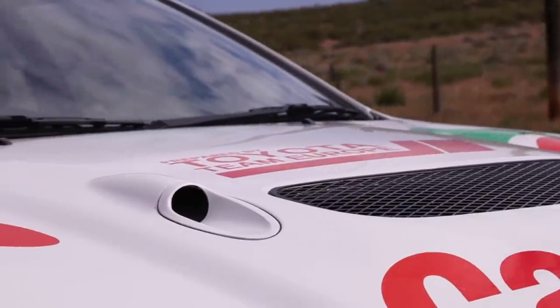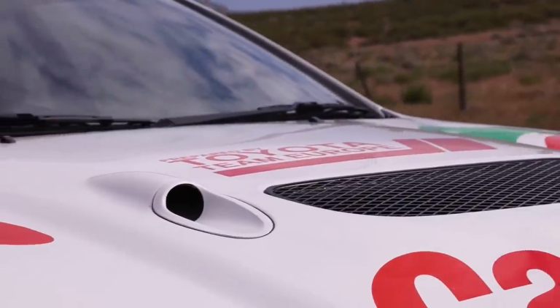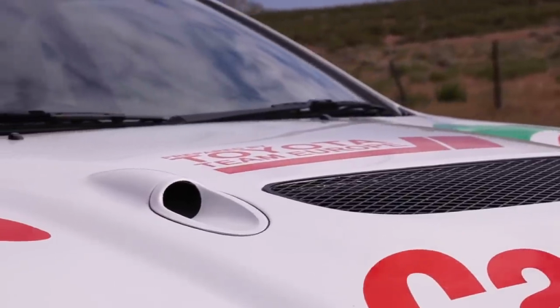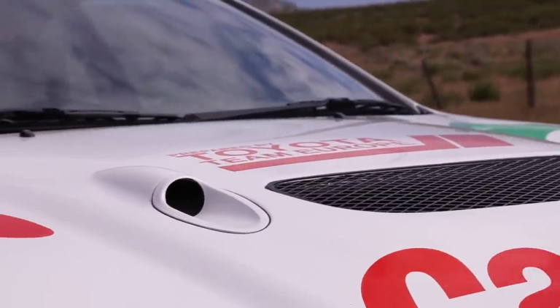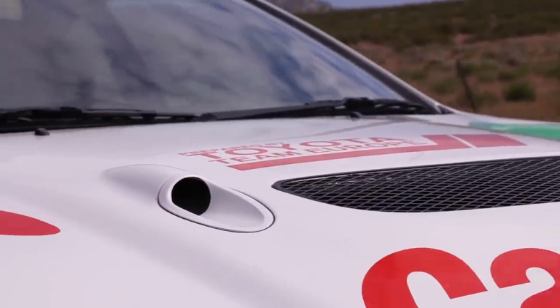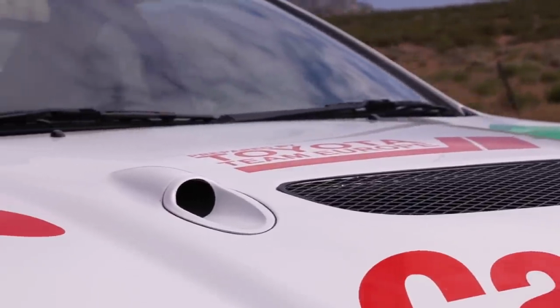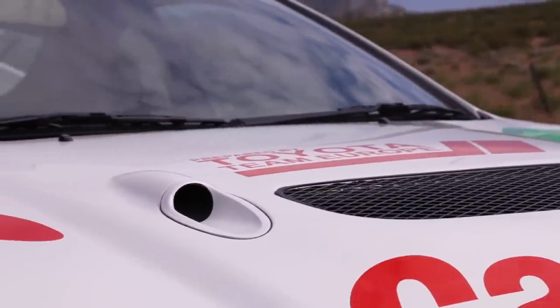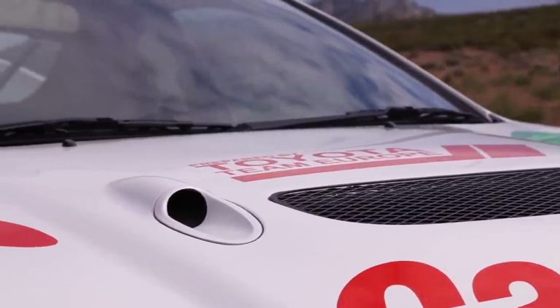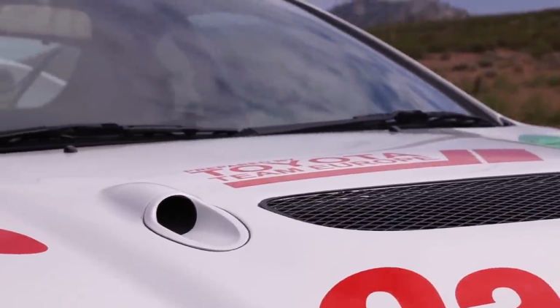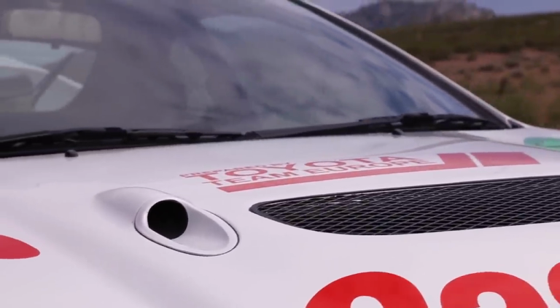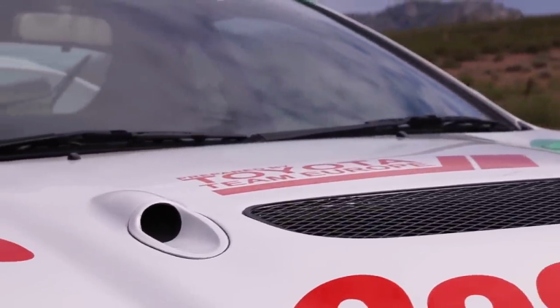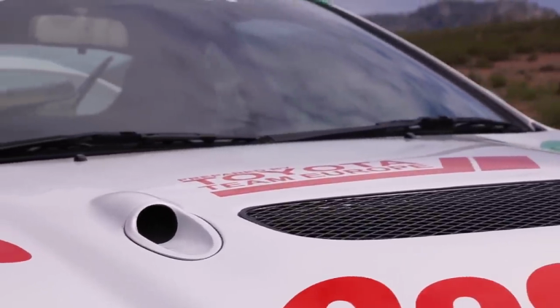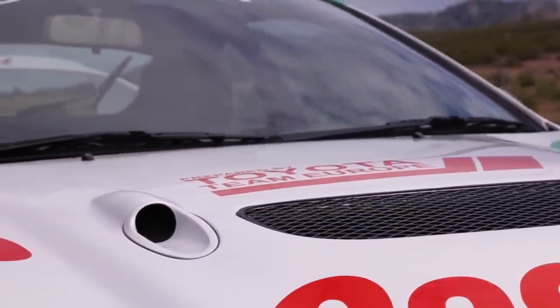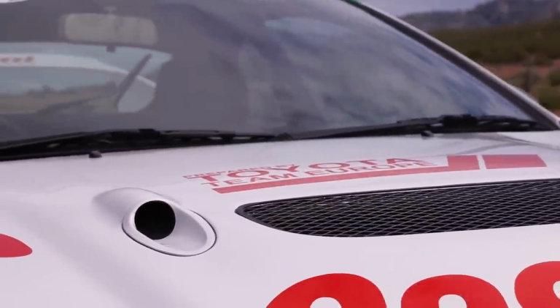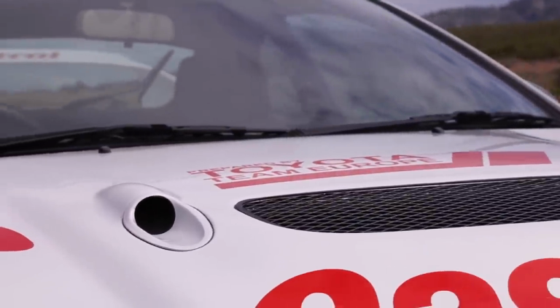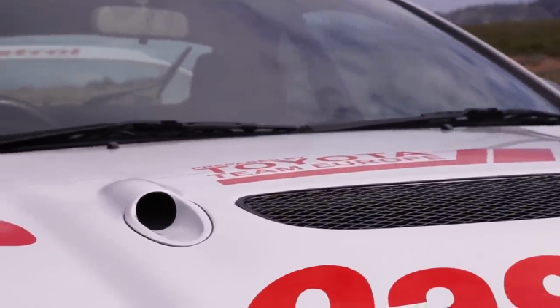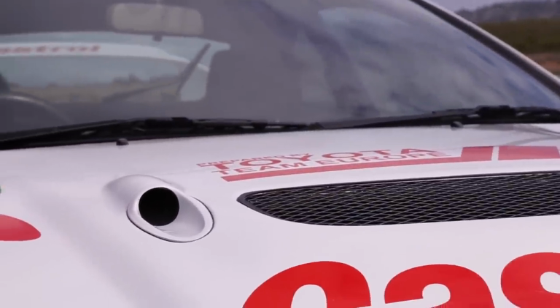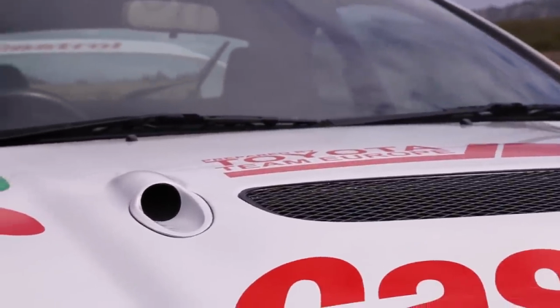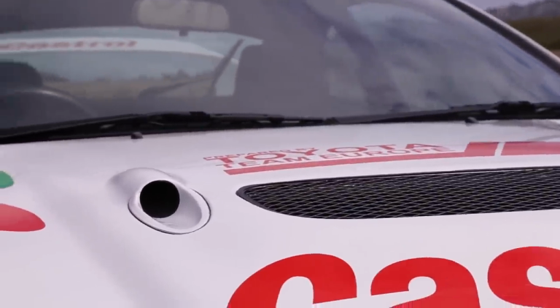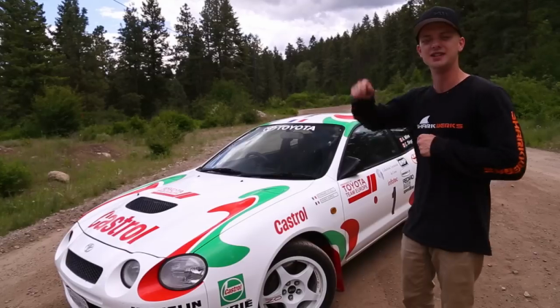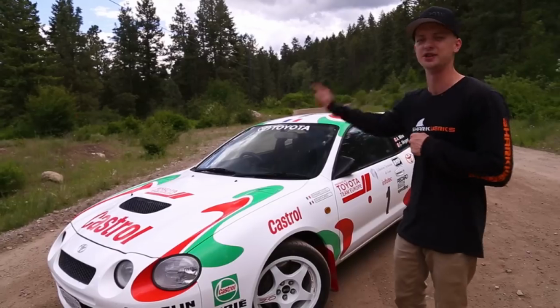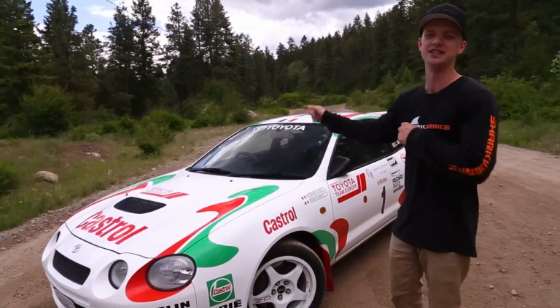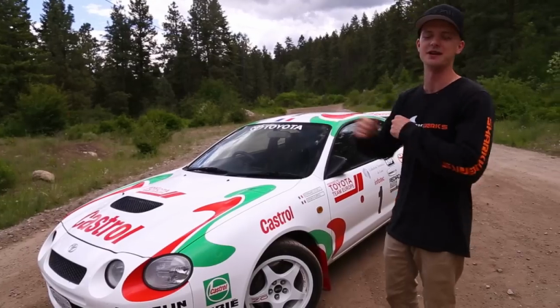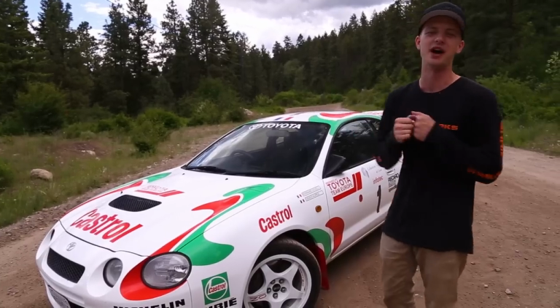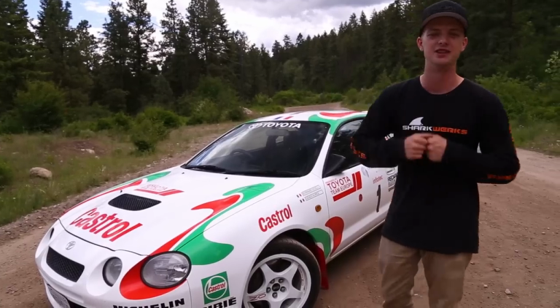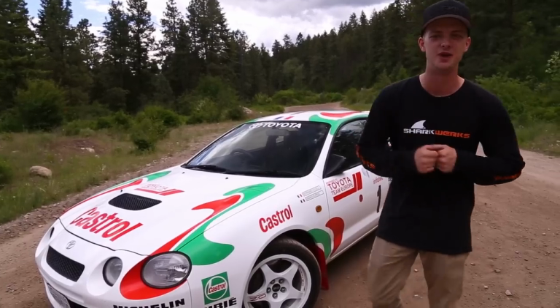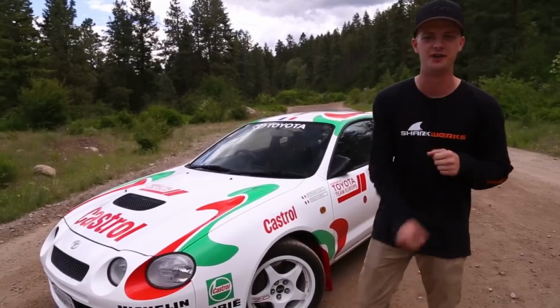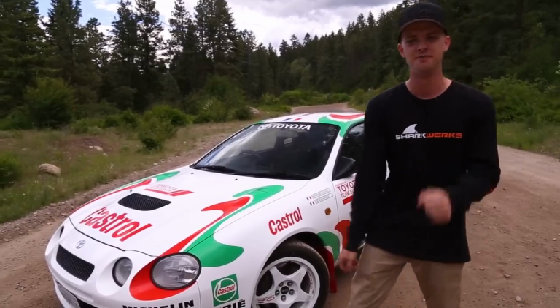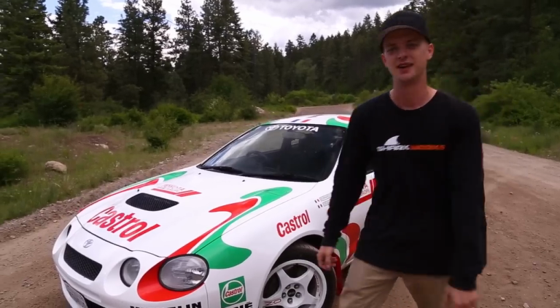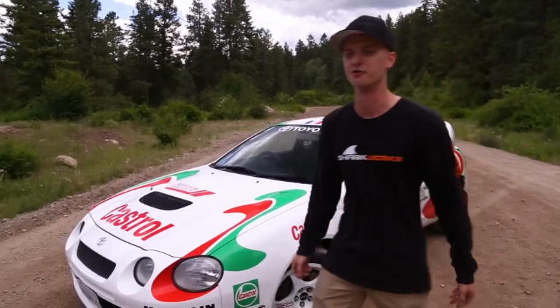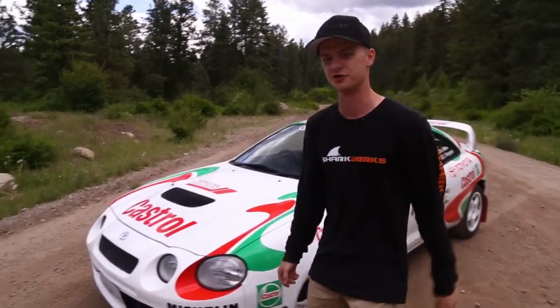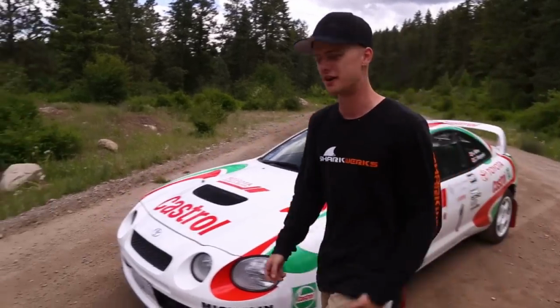We are on the dirt. It's a rally car. We're on the dirt where it's supposed to be, so let's get behind the wheel and go for a drive.